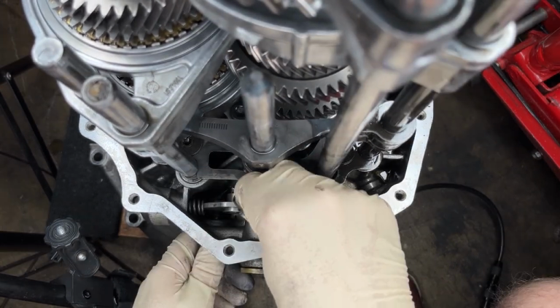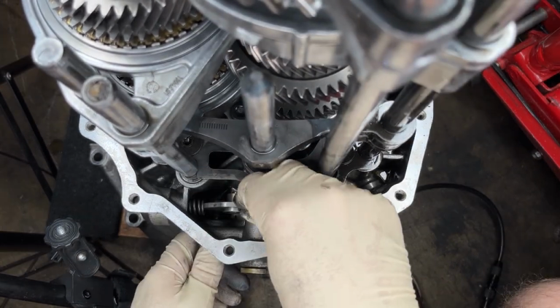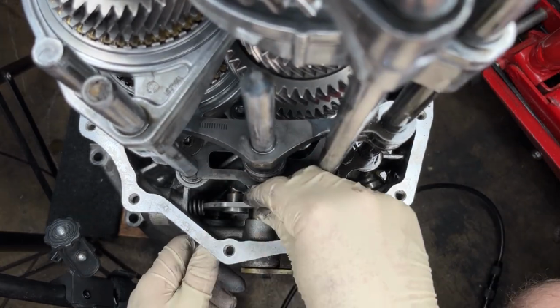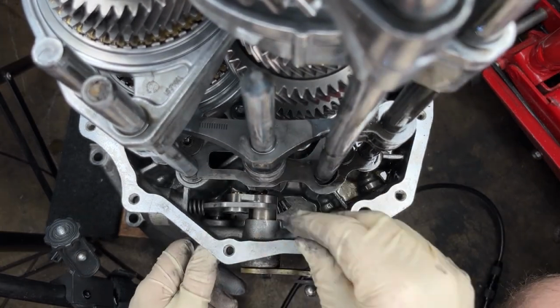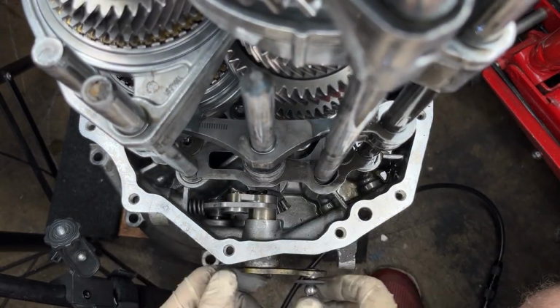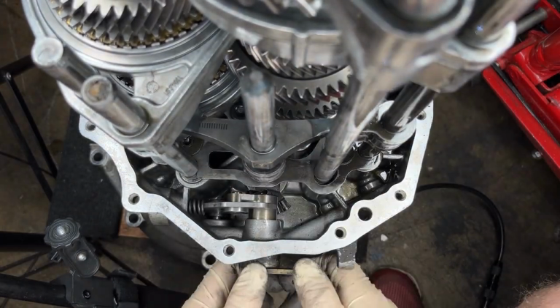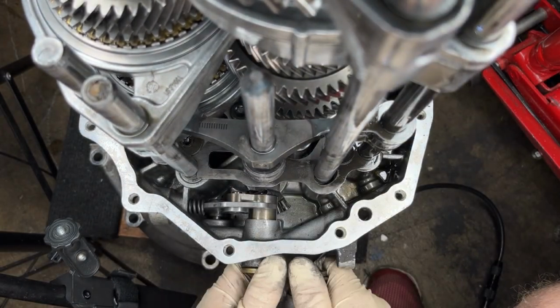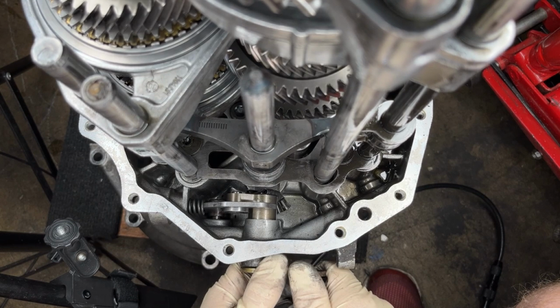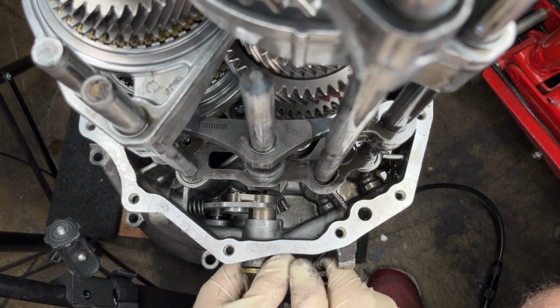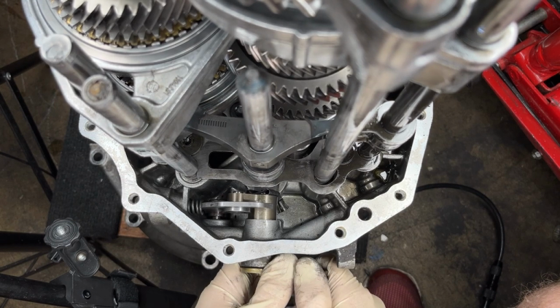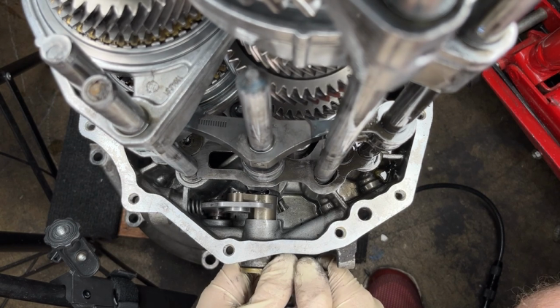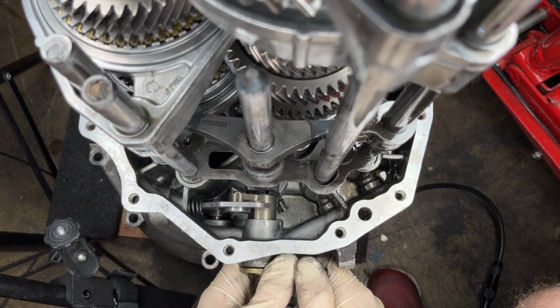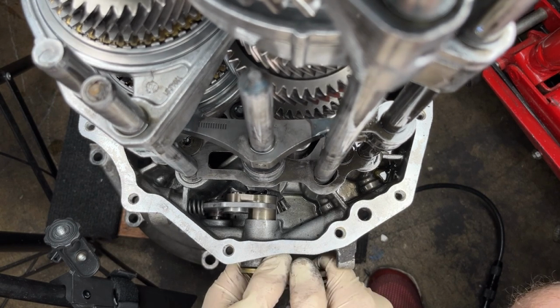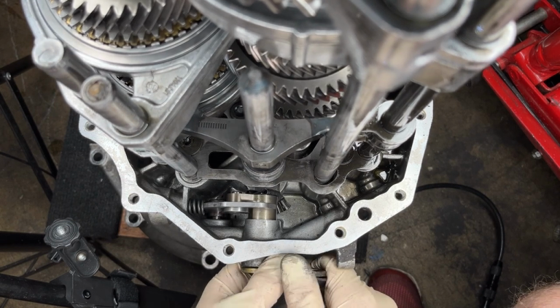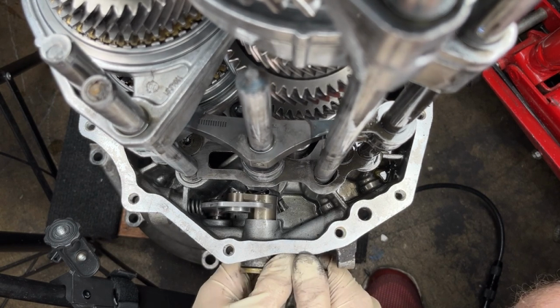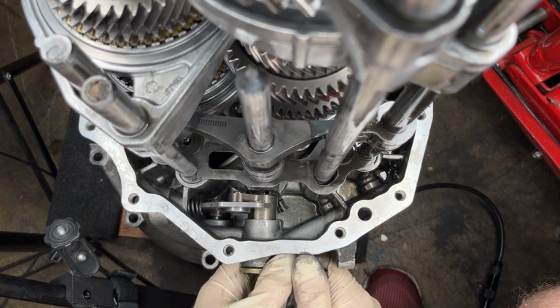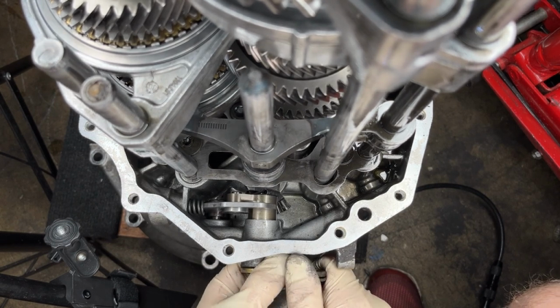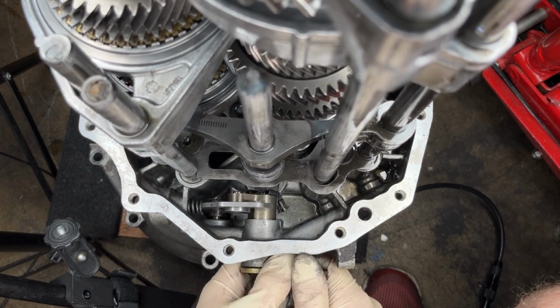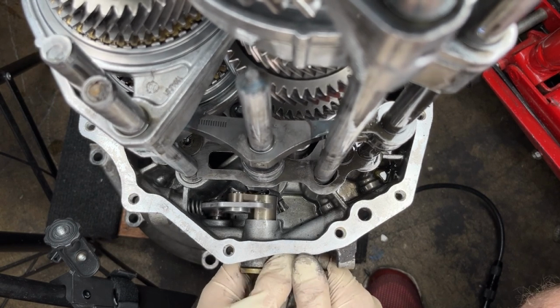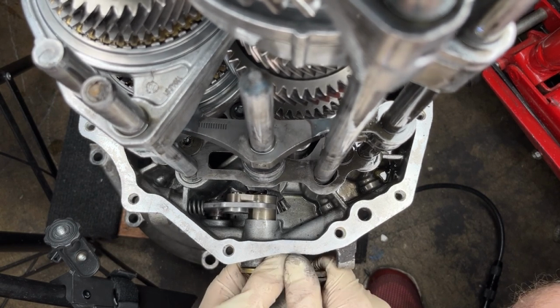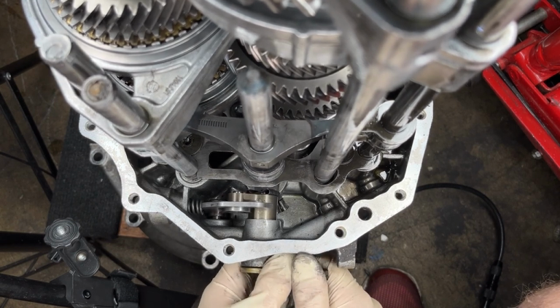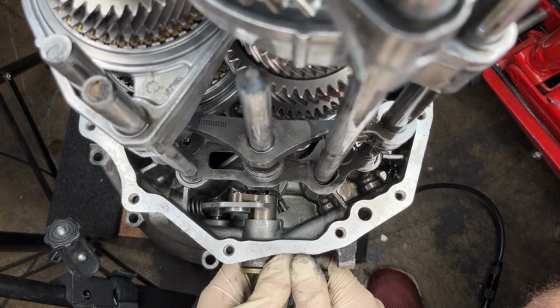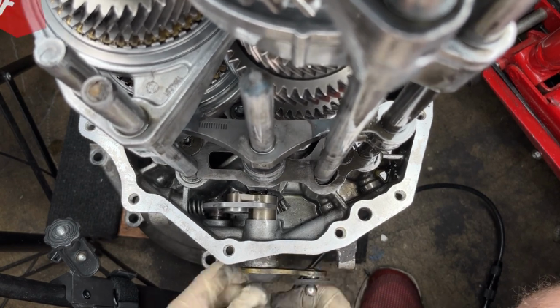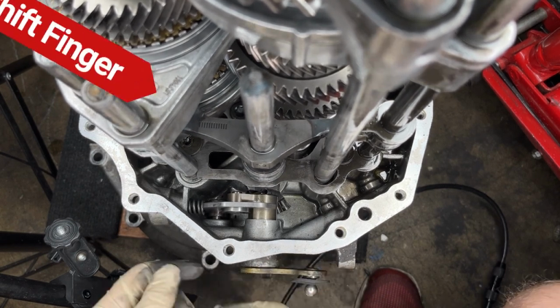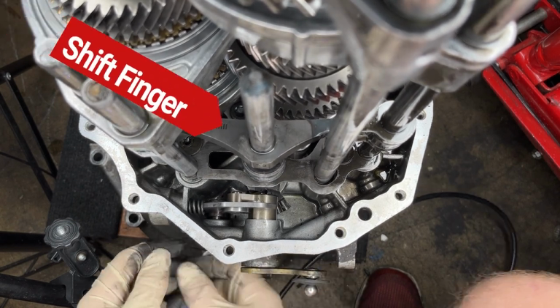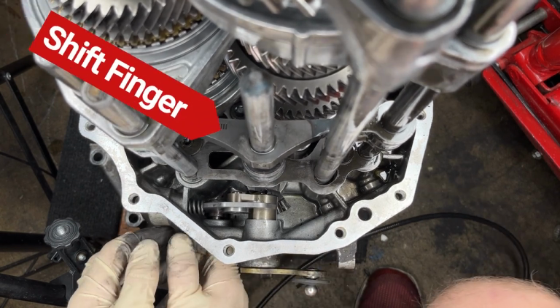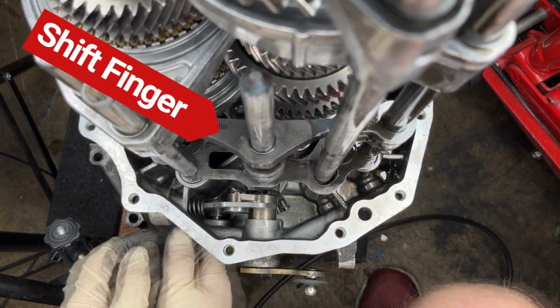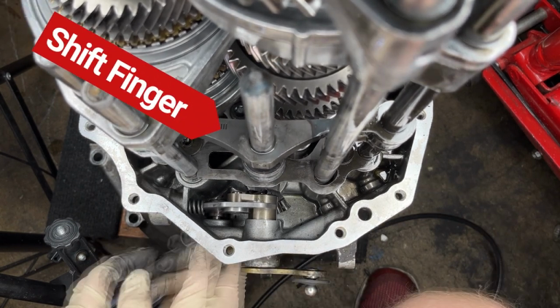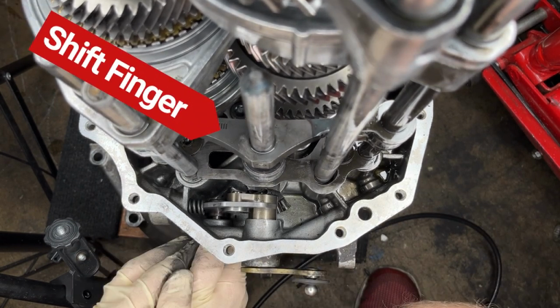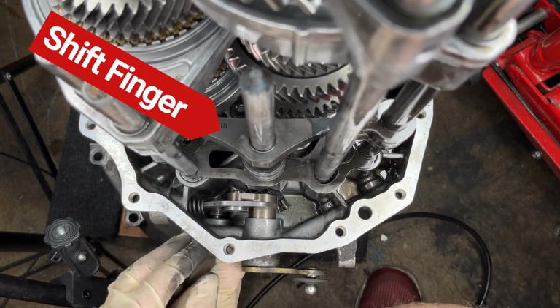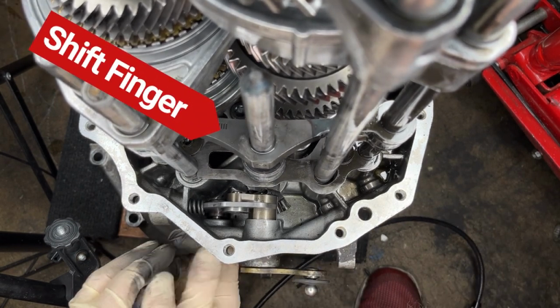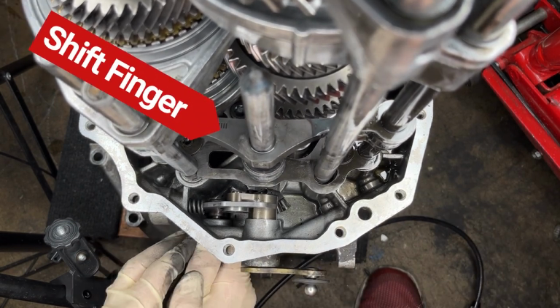You can see there how when the selector lever moves backwards and forwards, it makes that shift finger rotate.